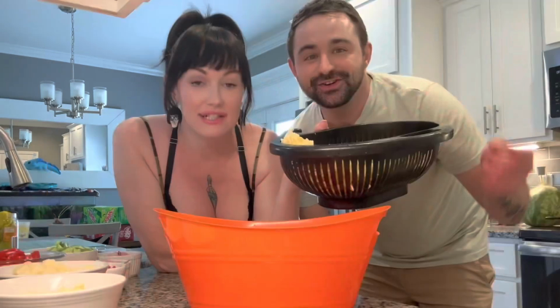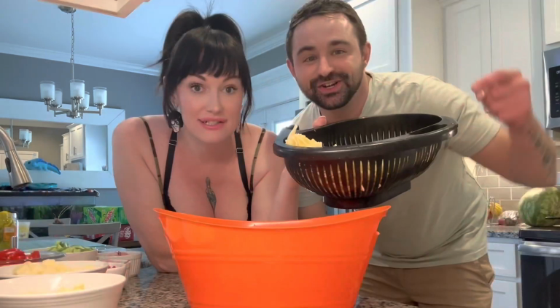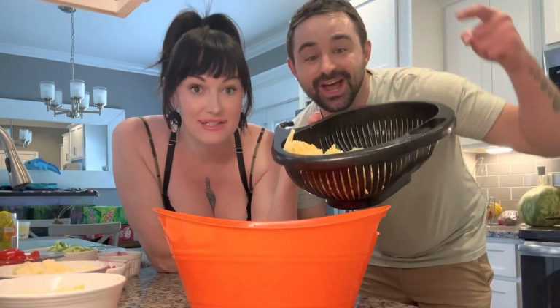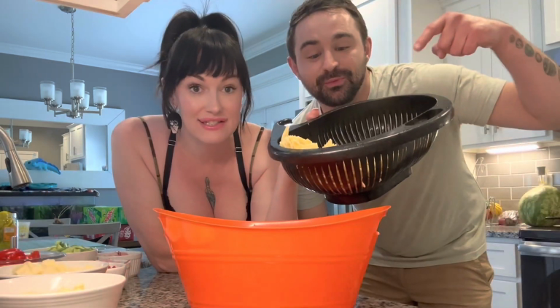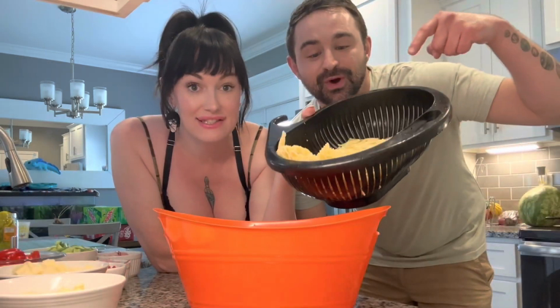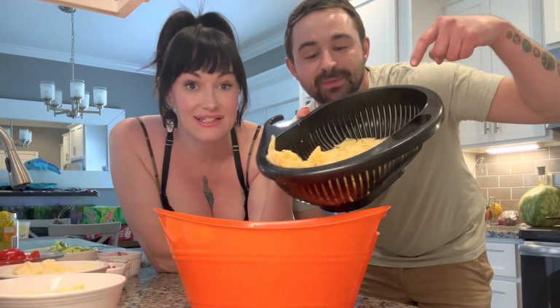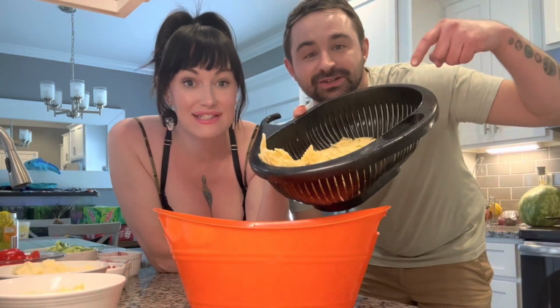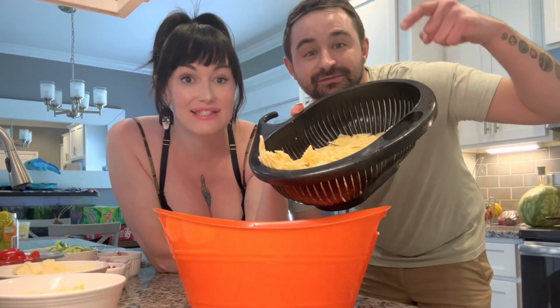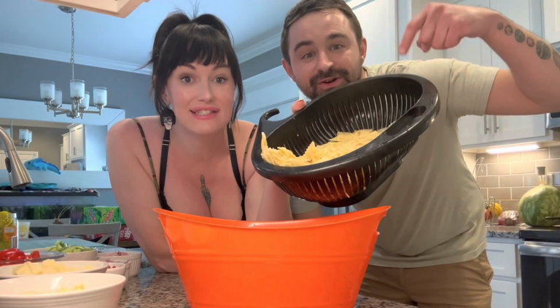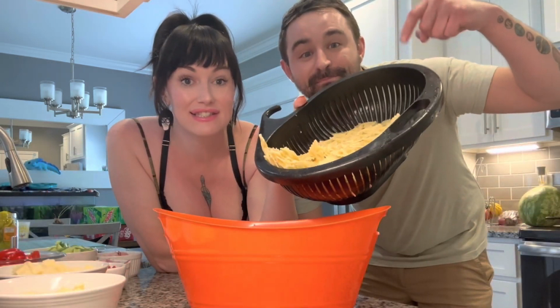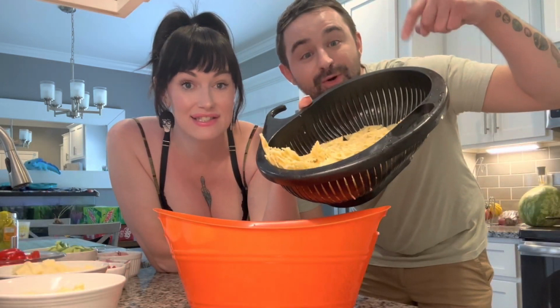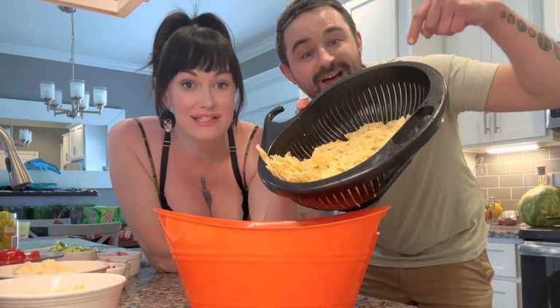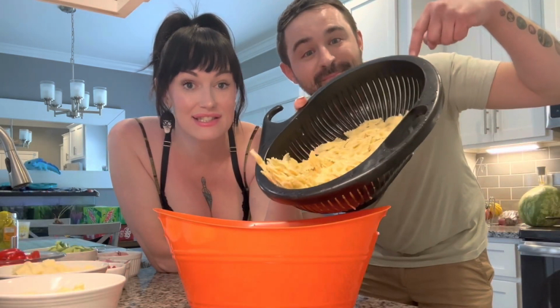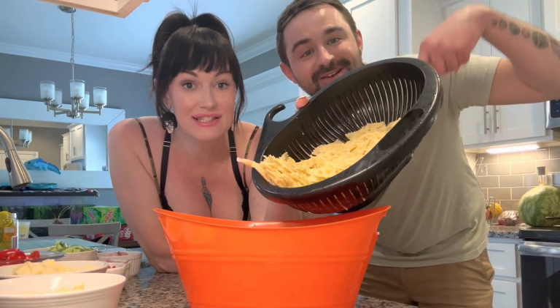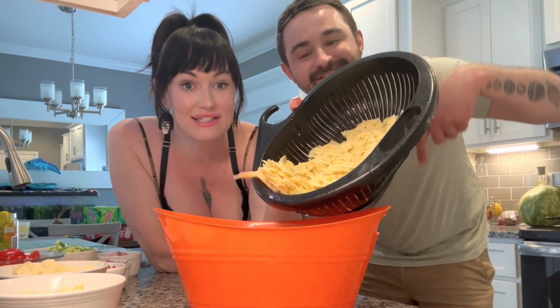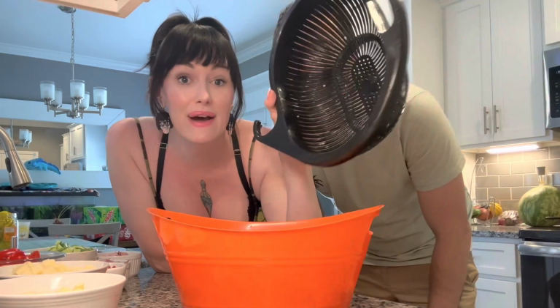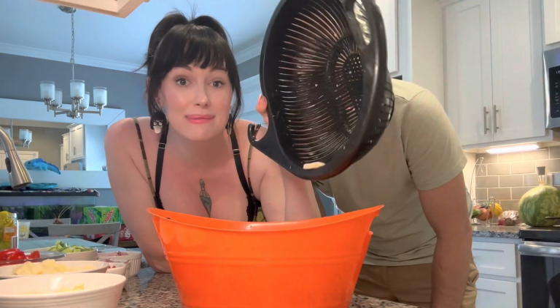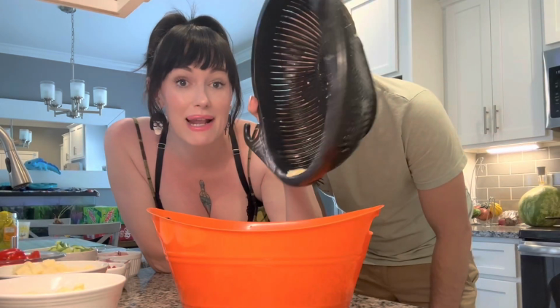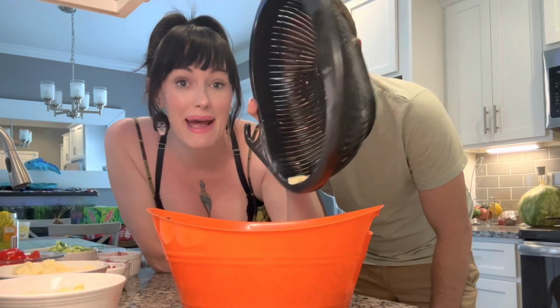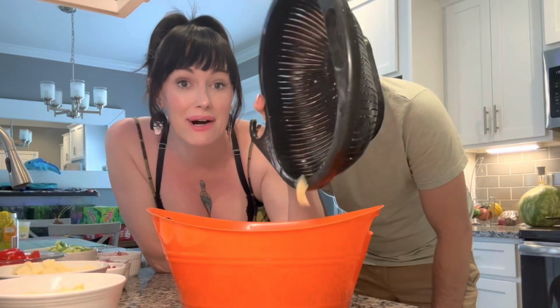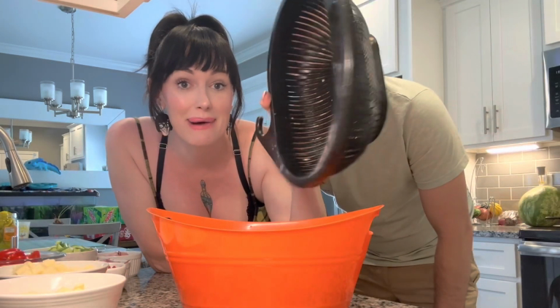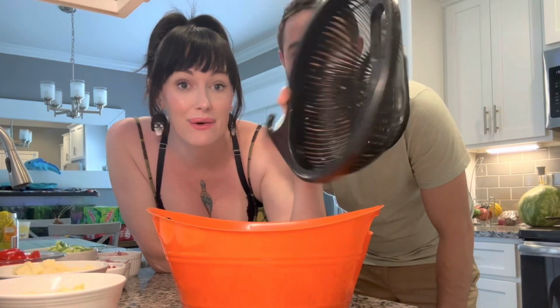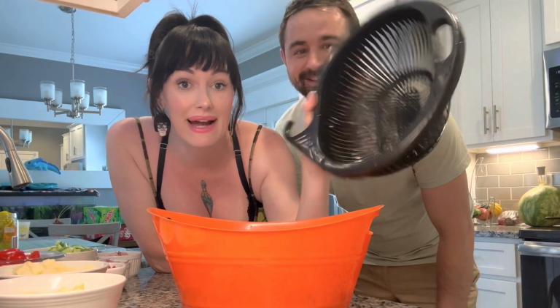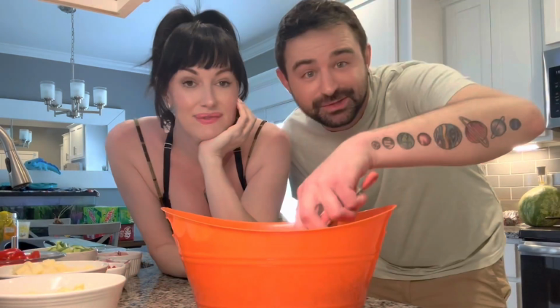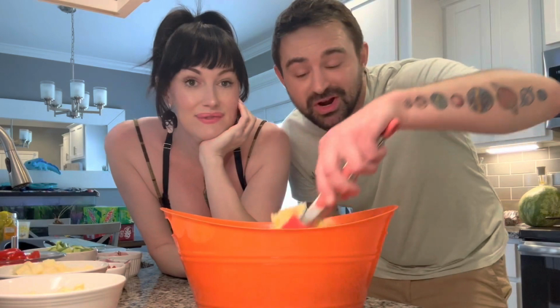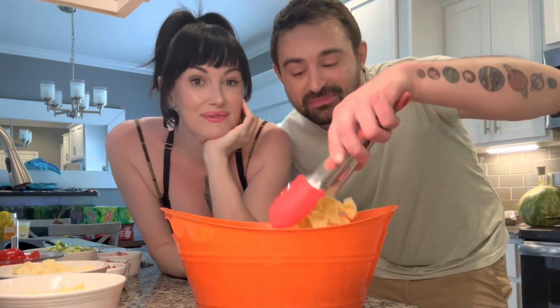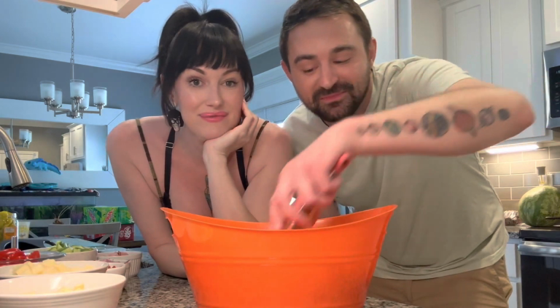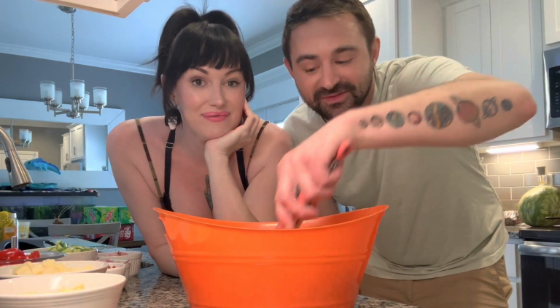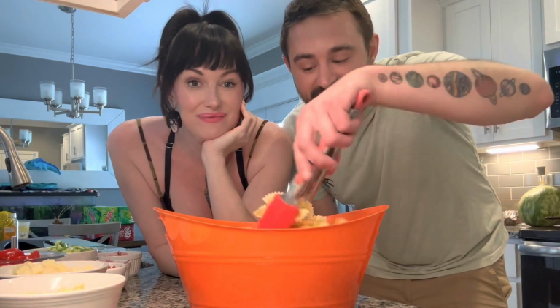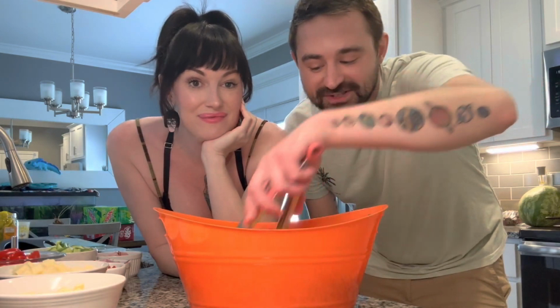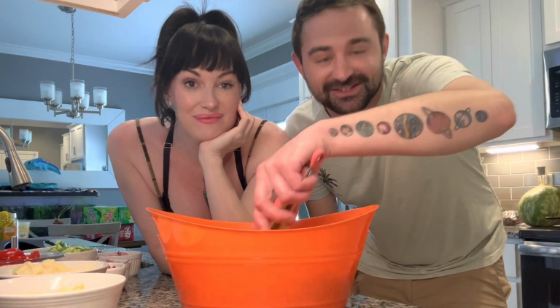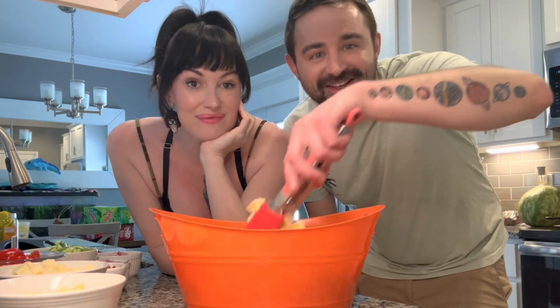First, you're going to add one box of cooked bow tie pasta. That was about a pound, by the way. Let's break them up if they get stuck together.